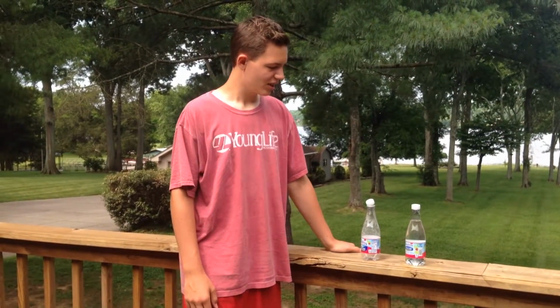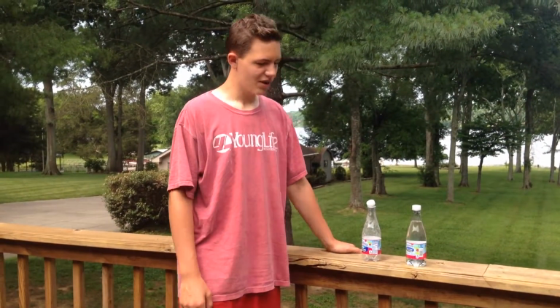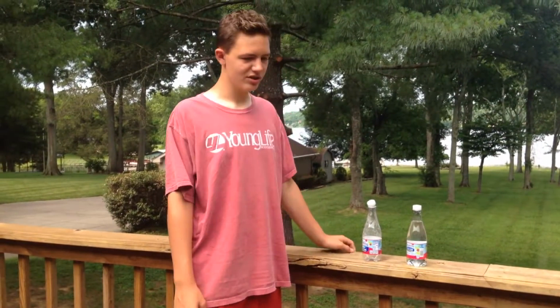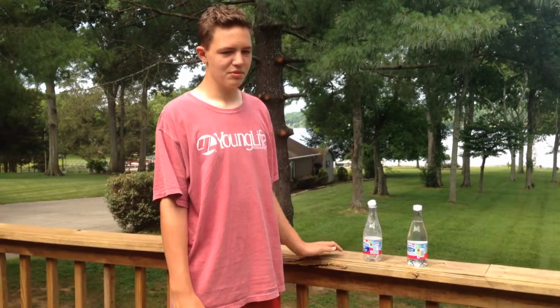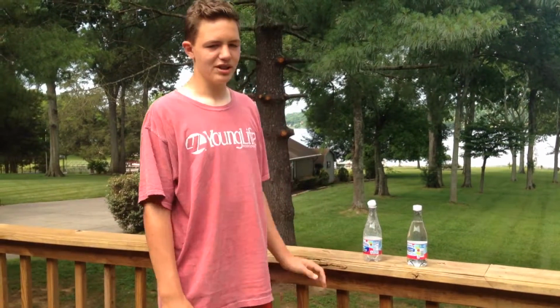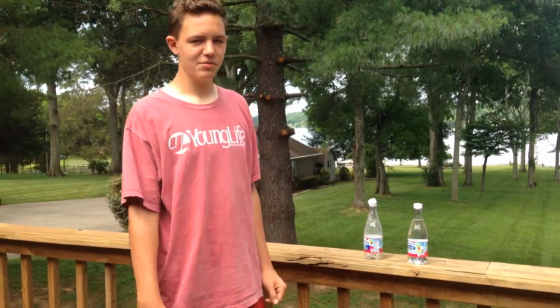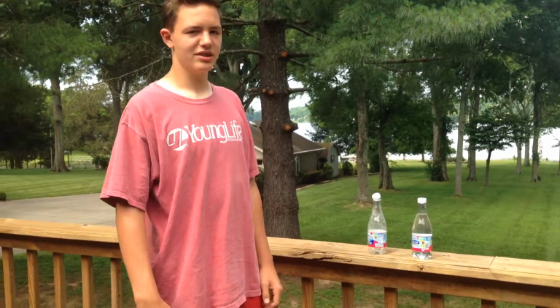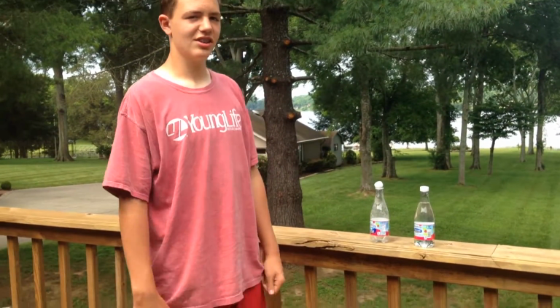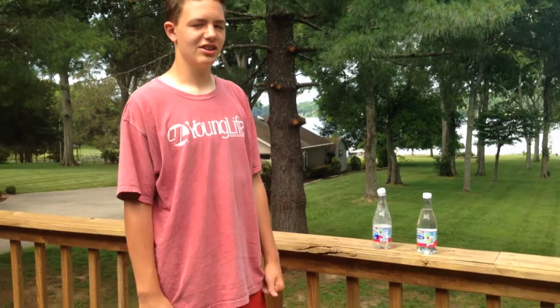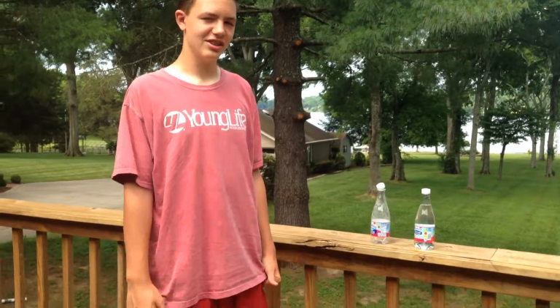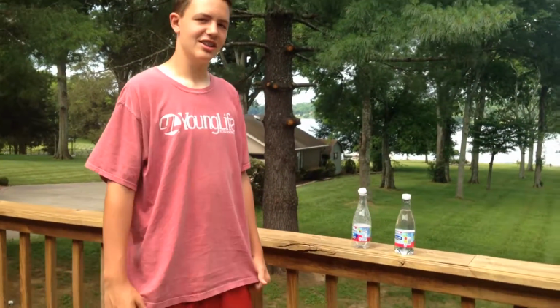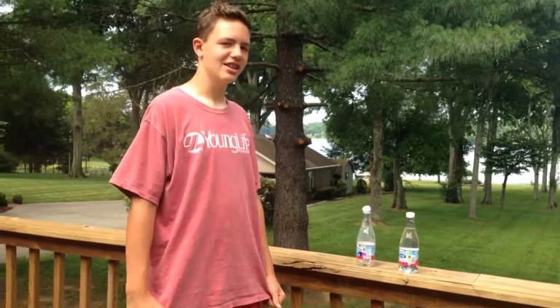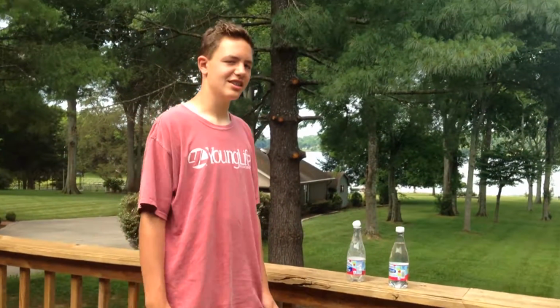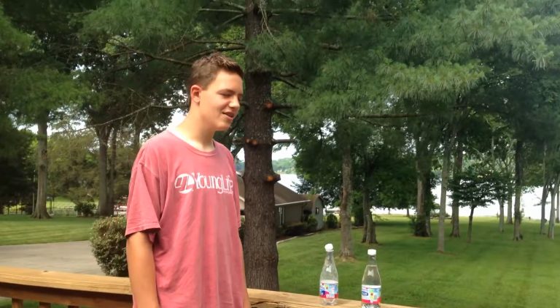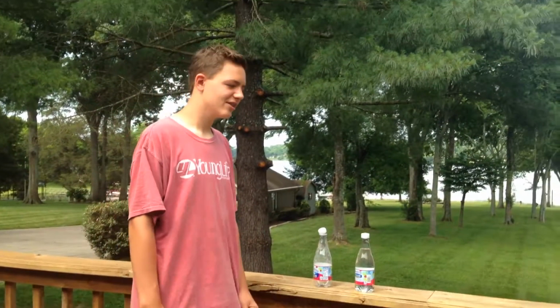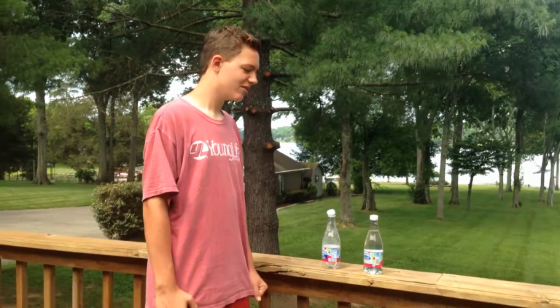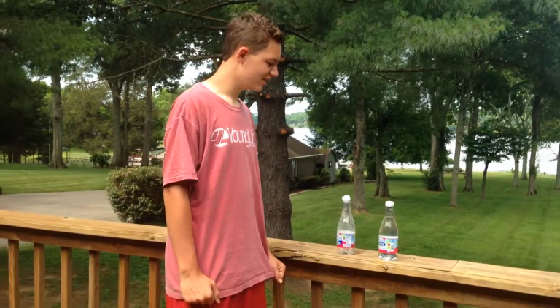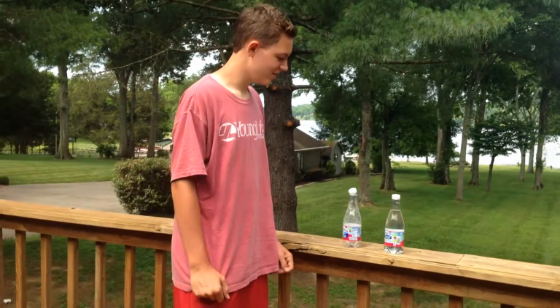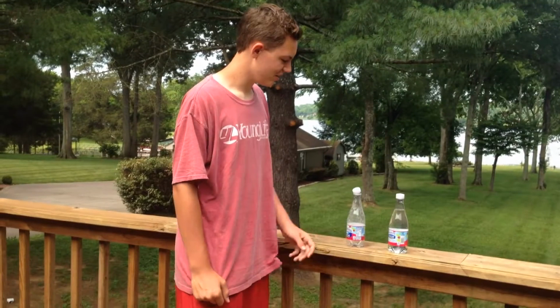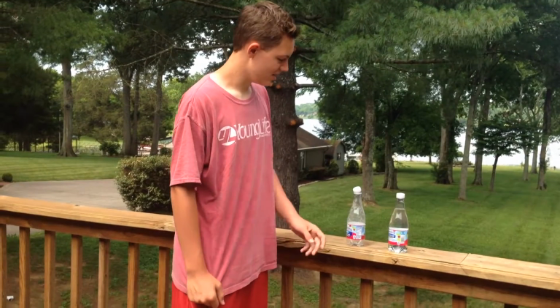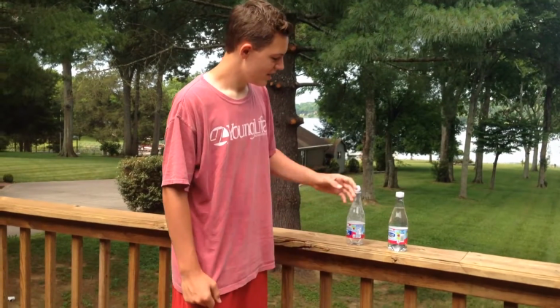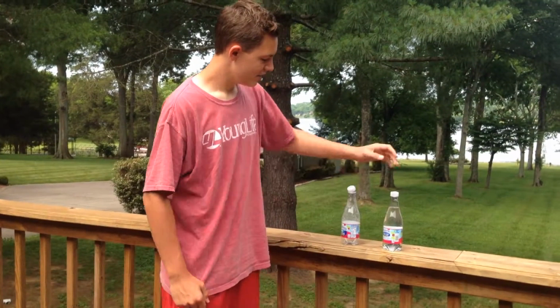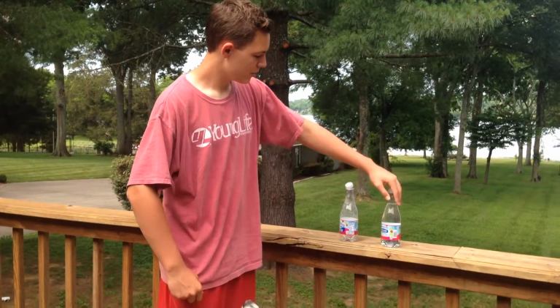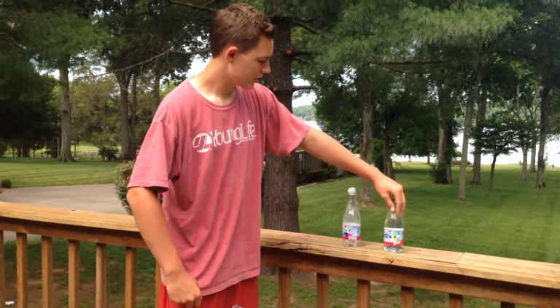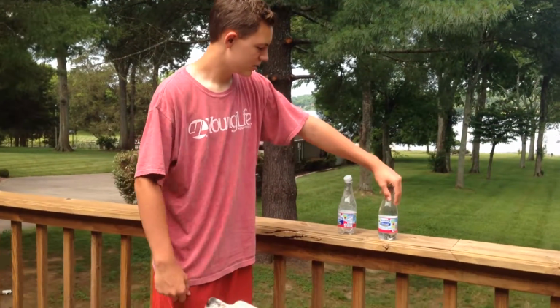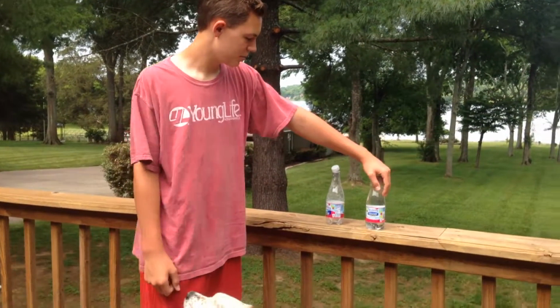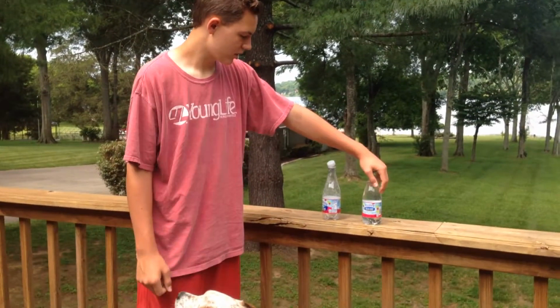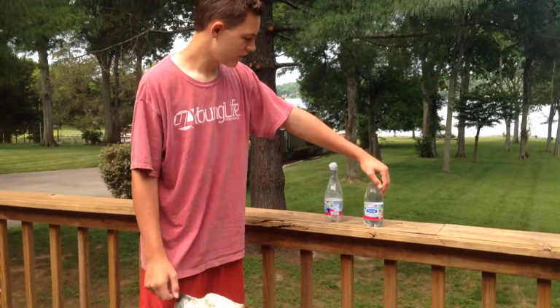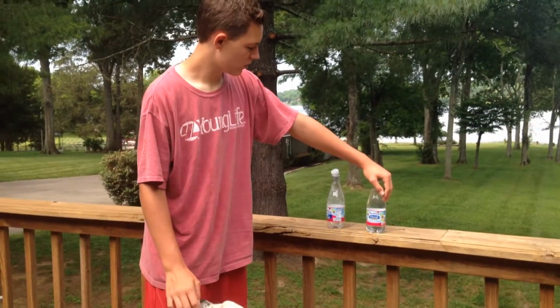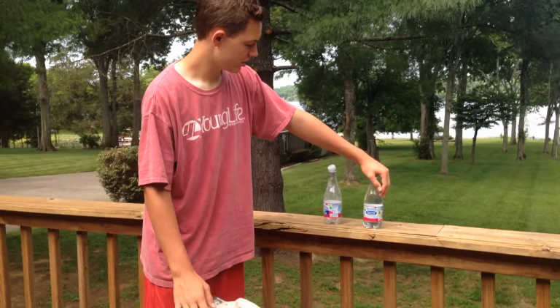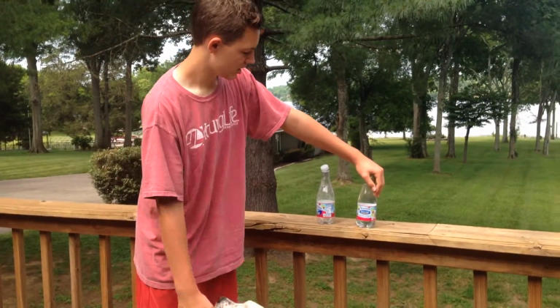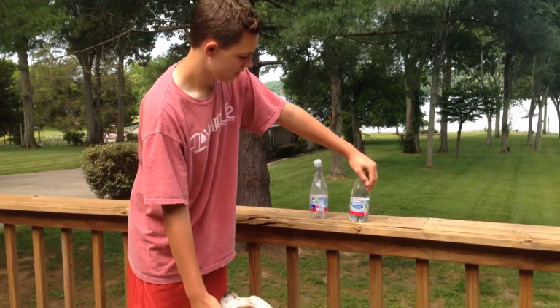Hey, what's up guys, it's Potato Dogs here today and today we are going to do the Deer Park Sparkling Water Challenge.